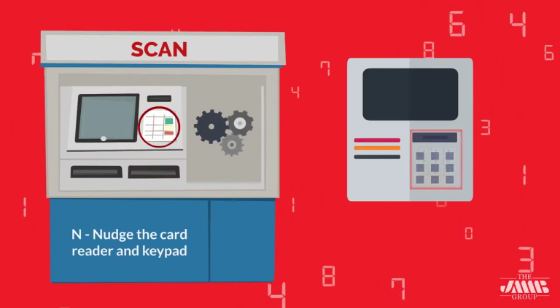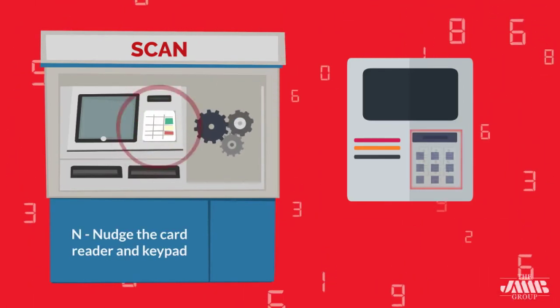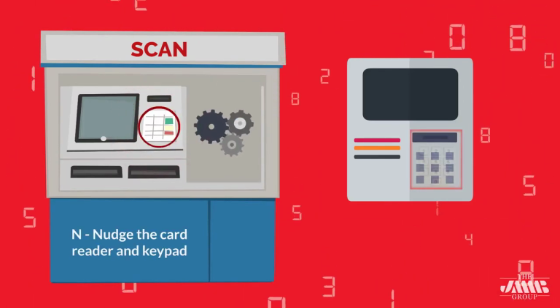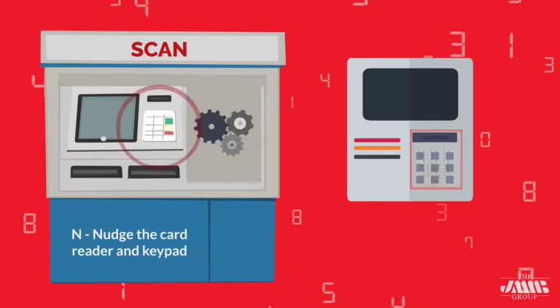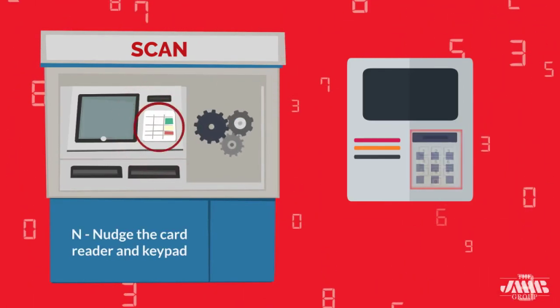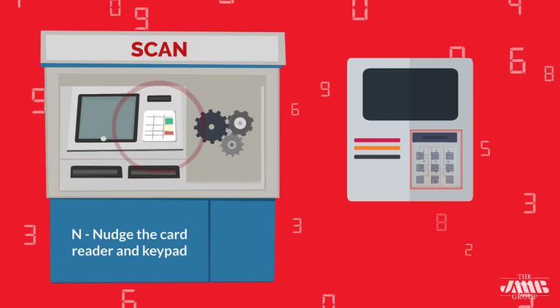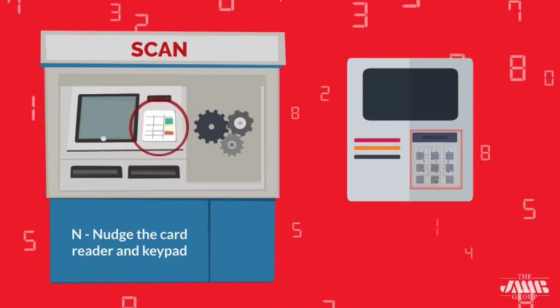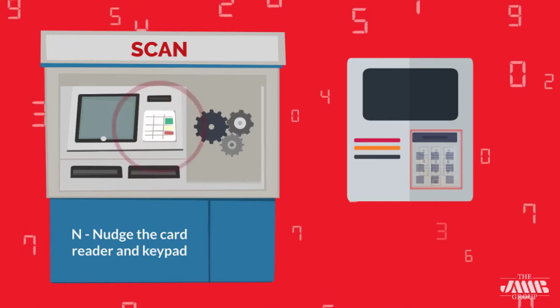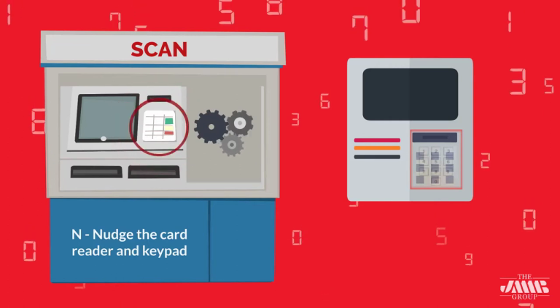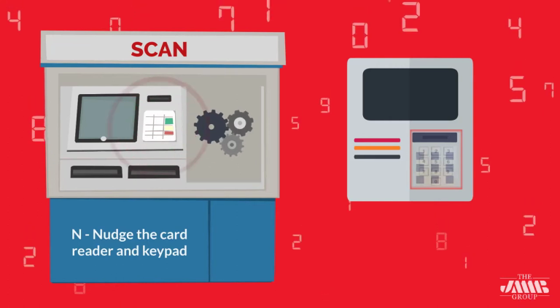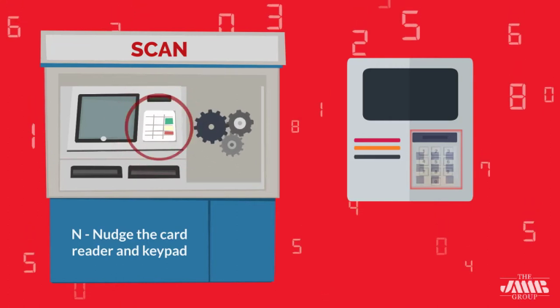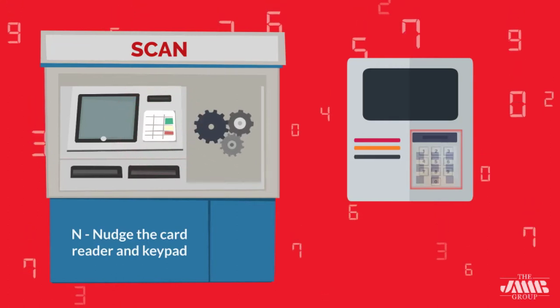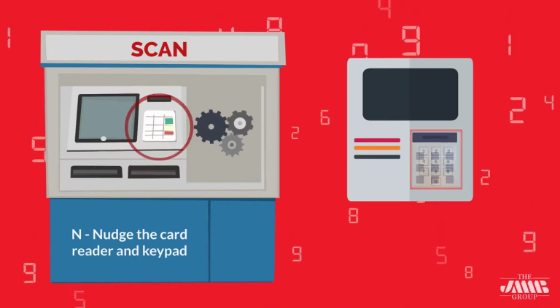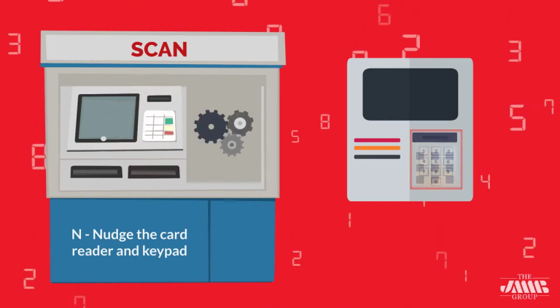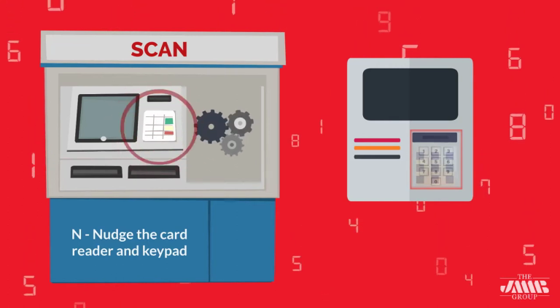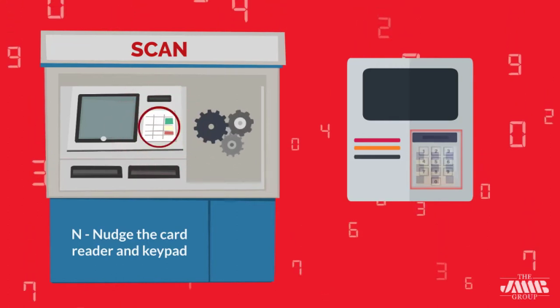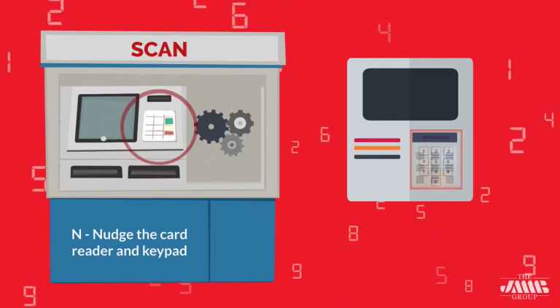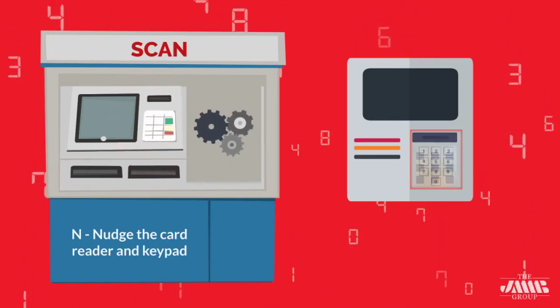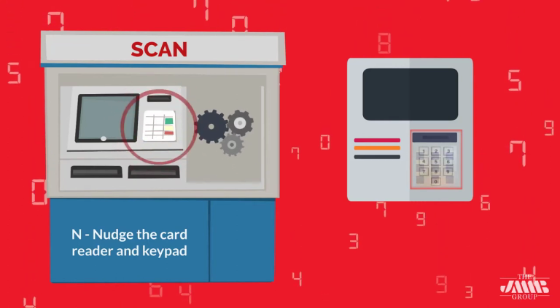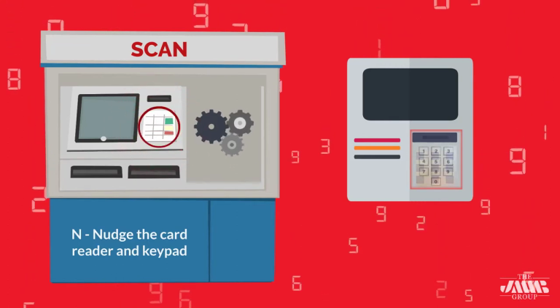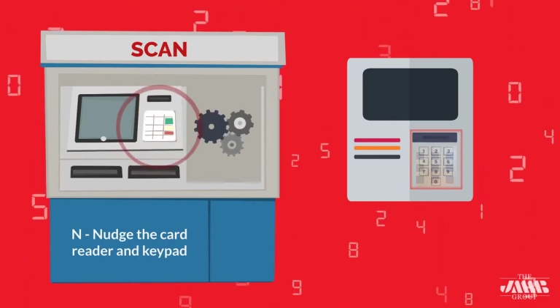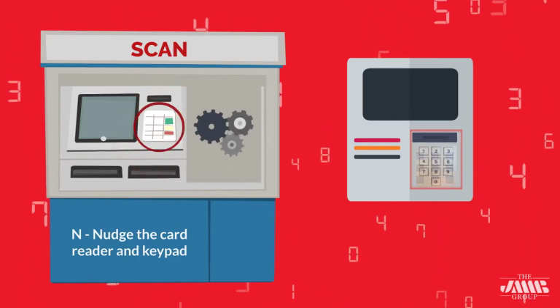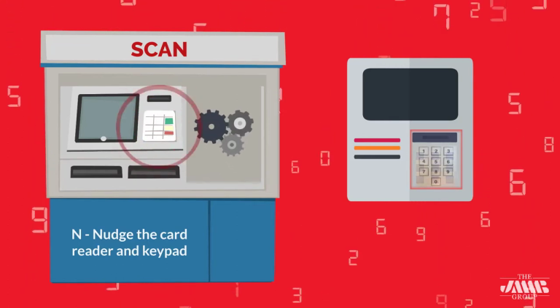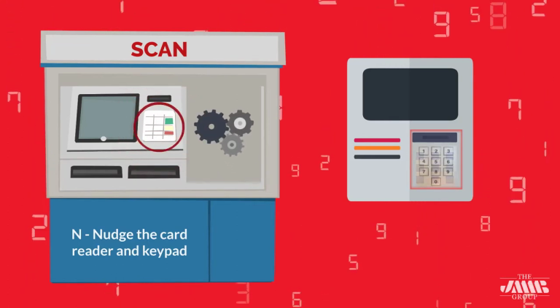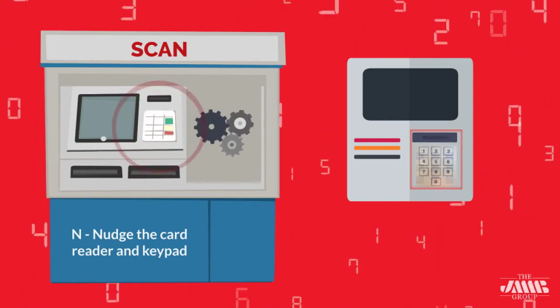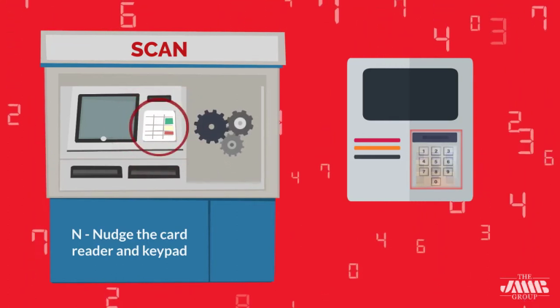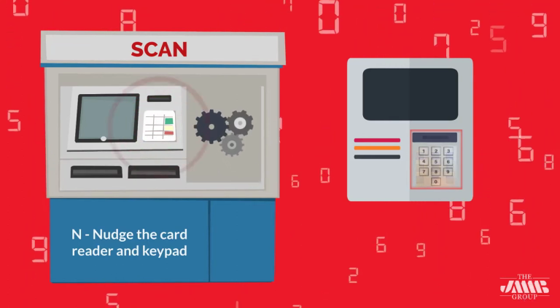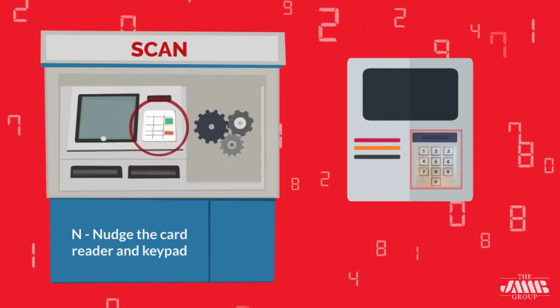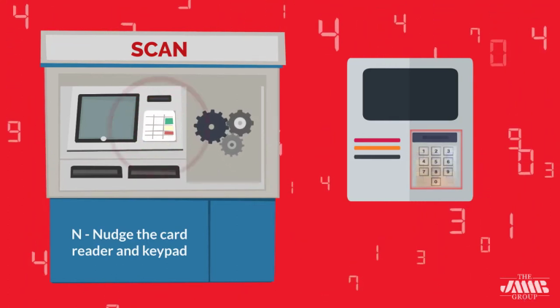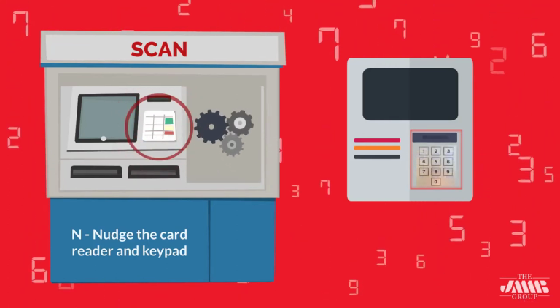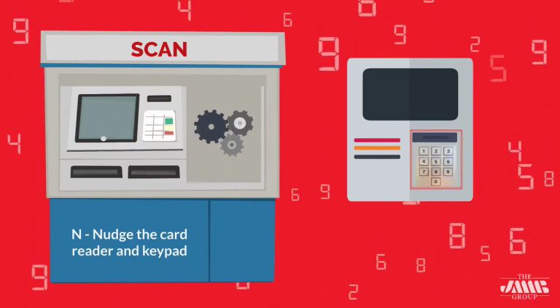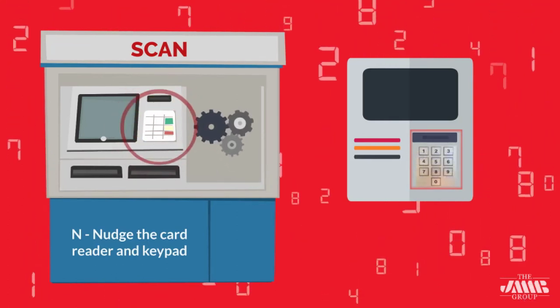N — Nudge the card reader and keypad. Card skimmers and fake keypads are meant to be removed, so they feel loose.